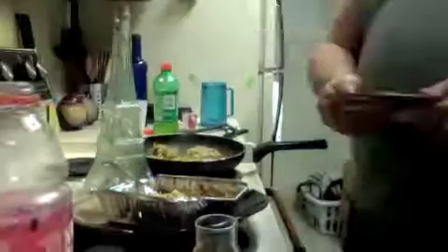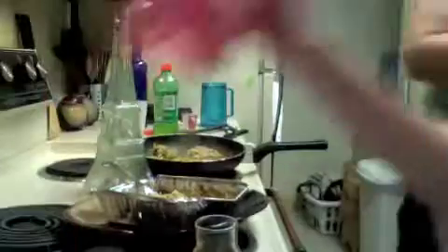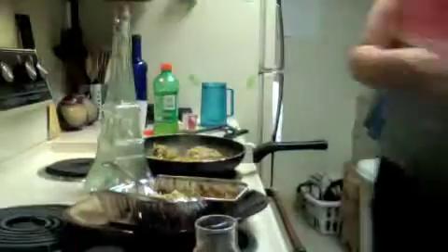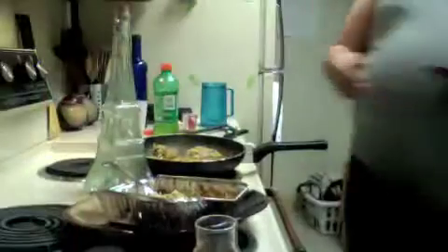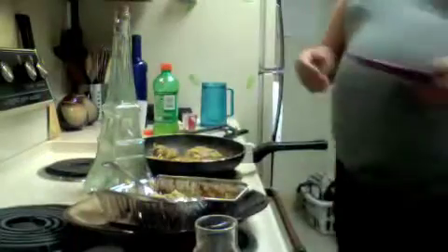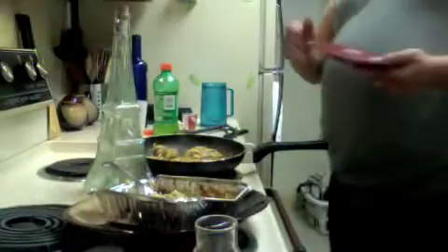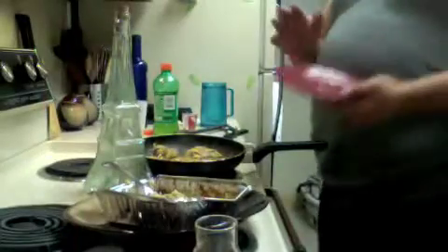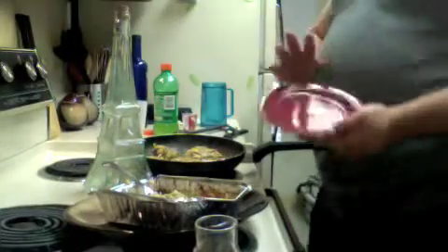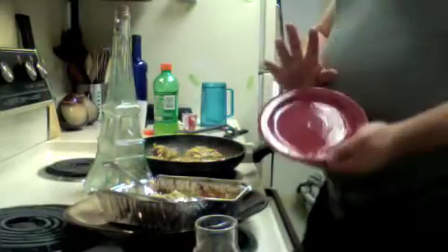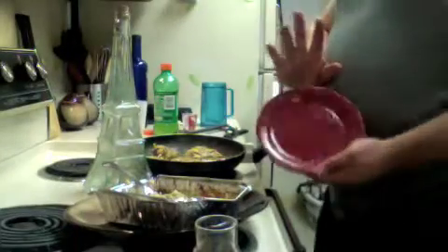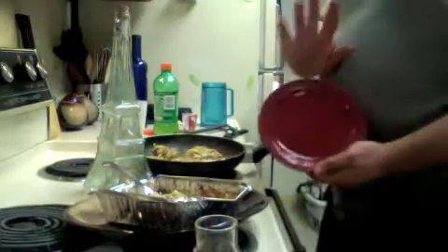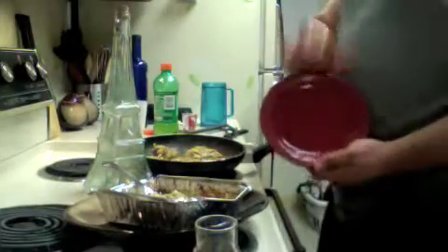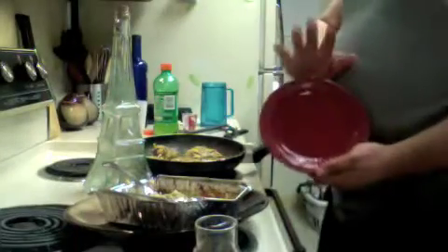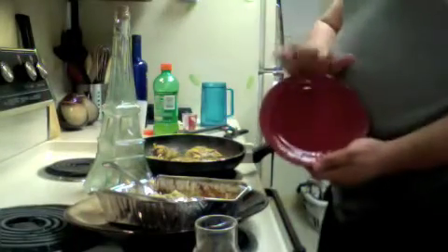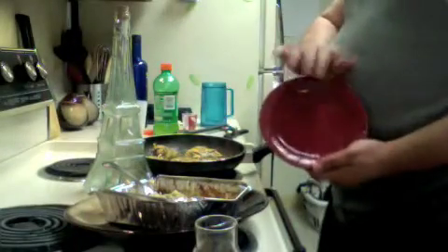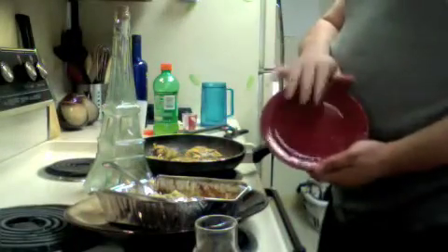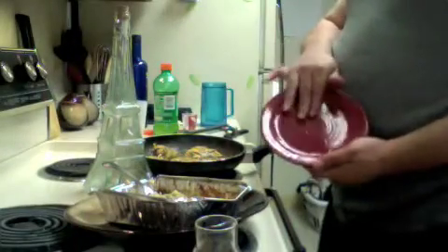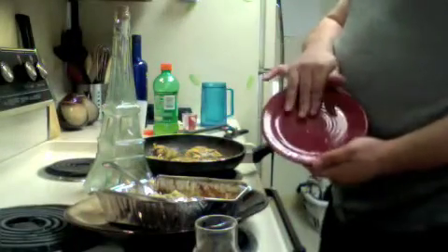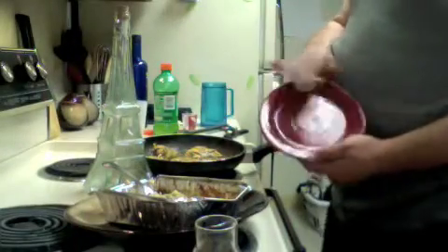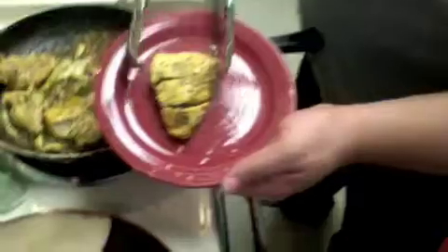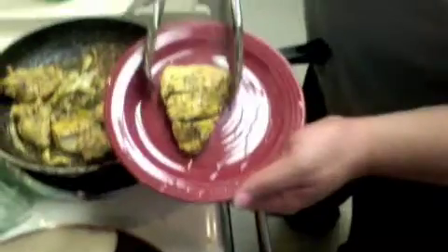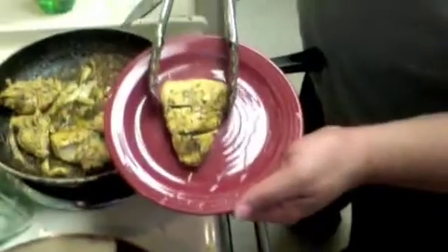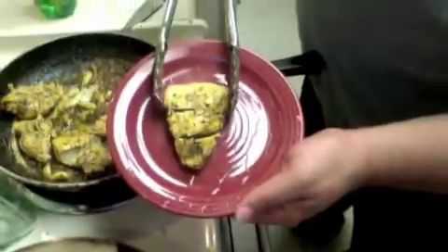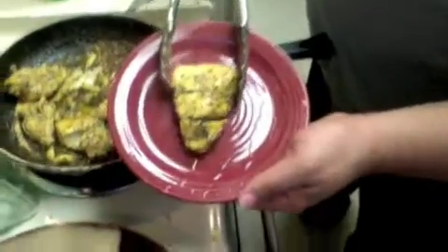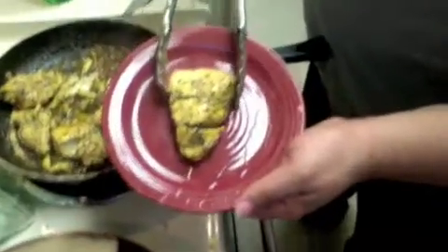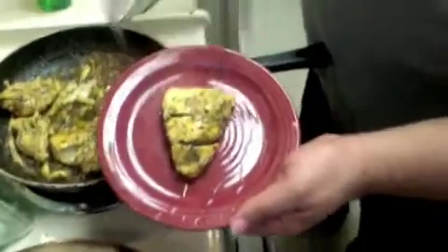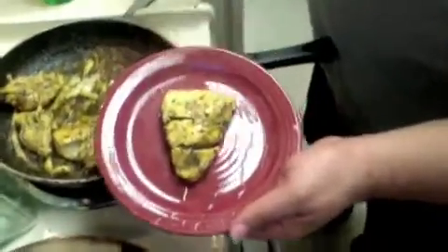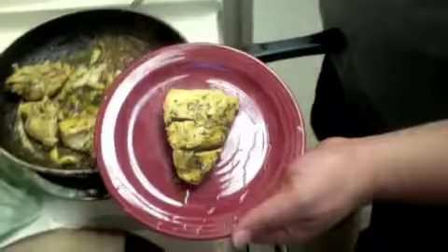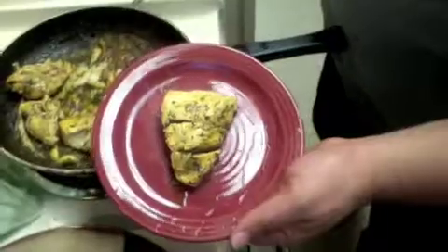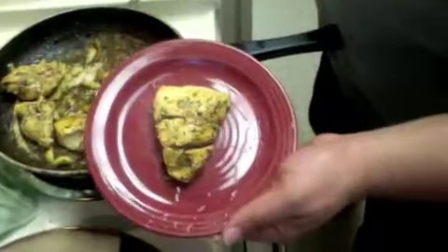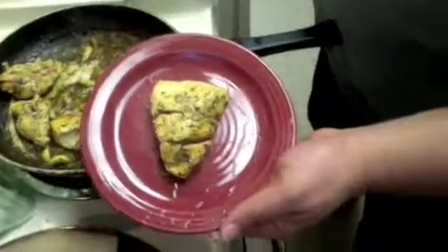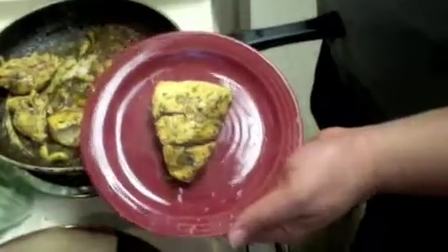Make sure your plate is clean, okay? Clean plate is really important. In the middle, just like that. See, it's like a little arrow, okay?